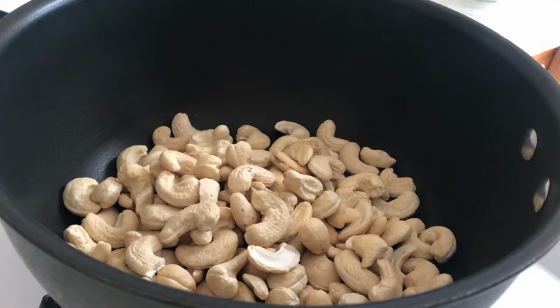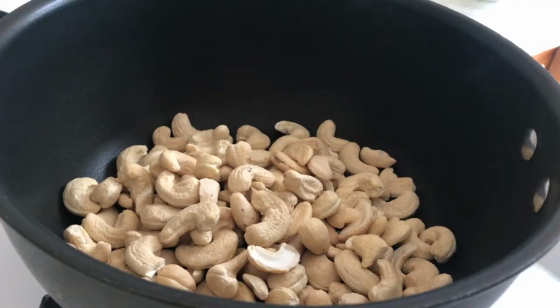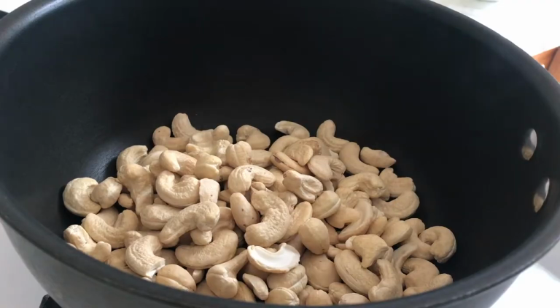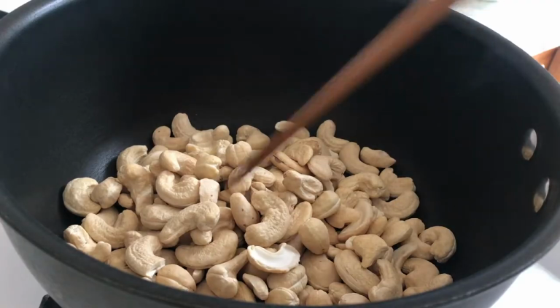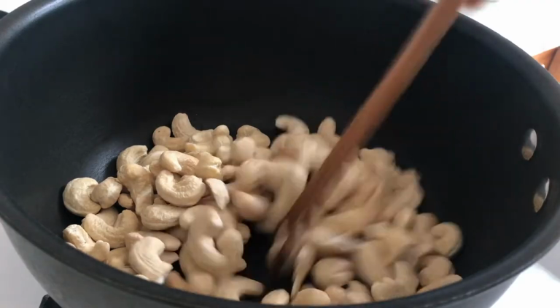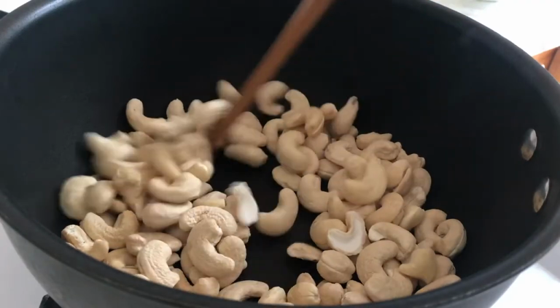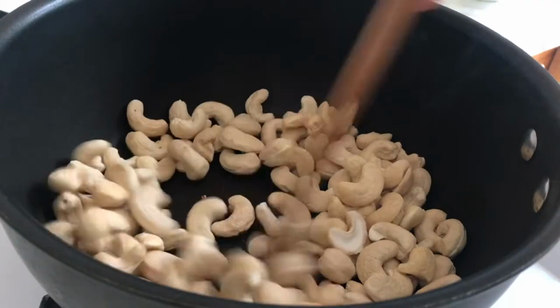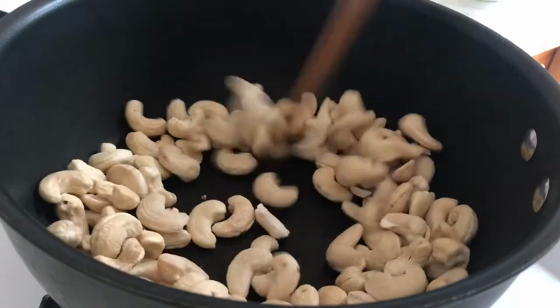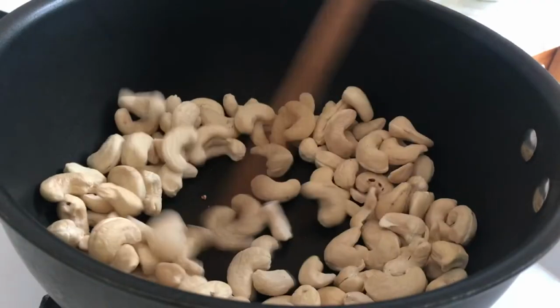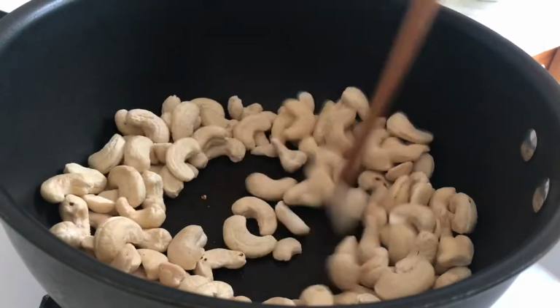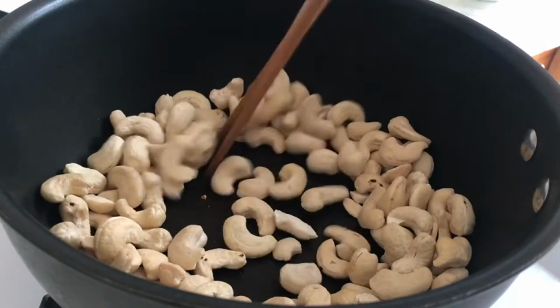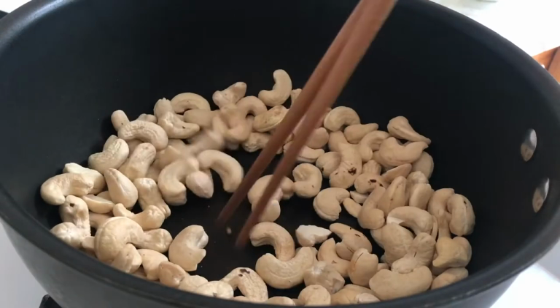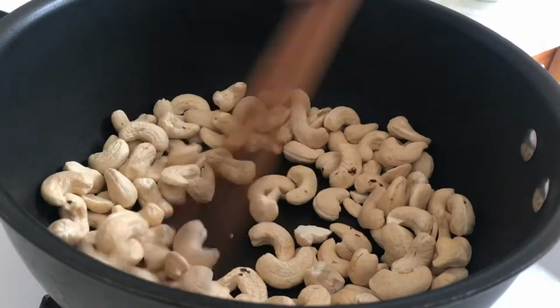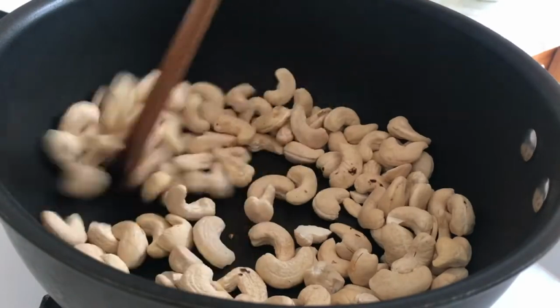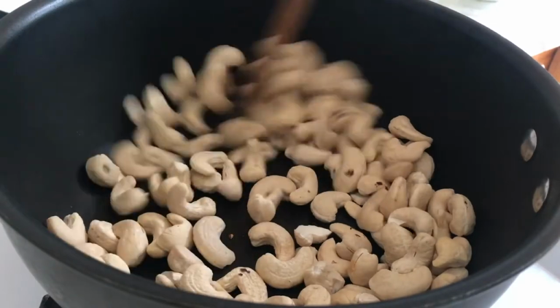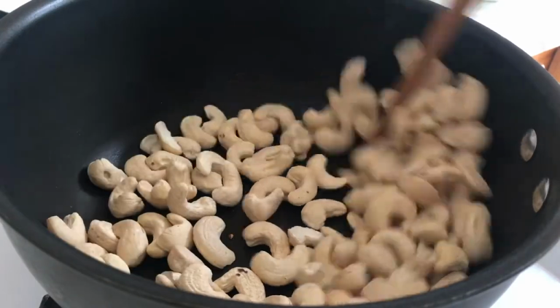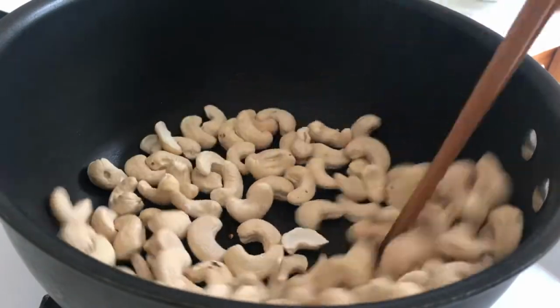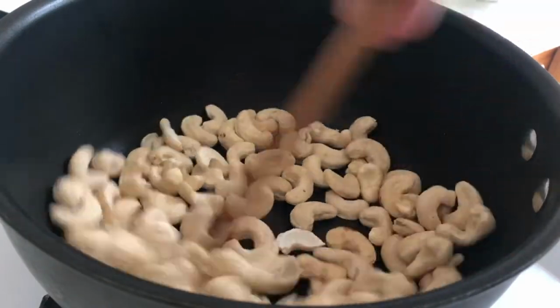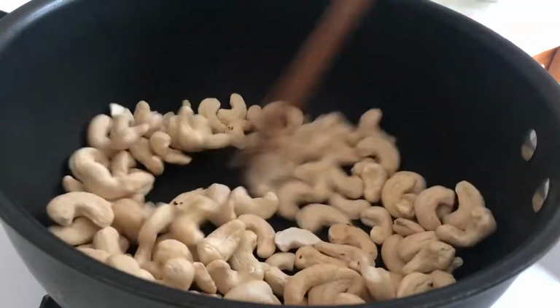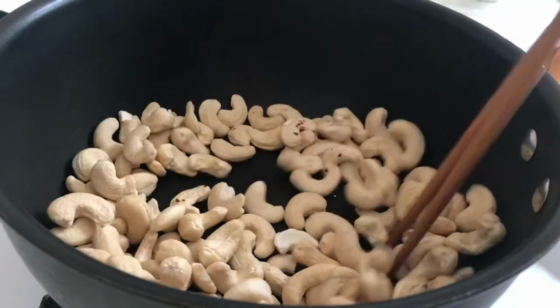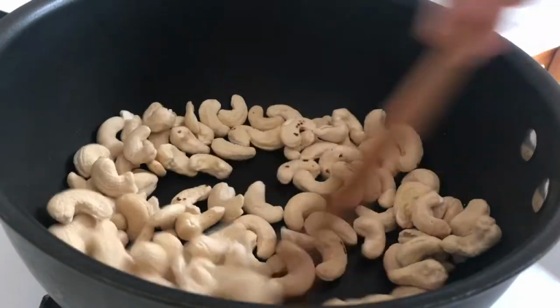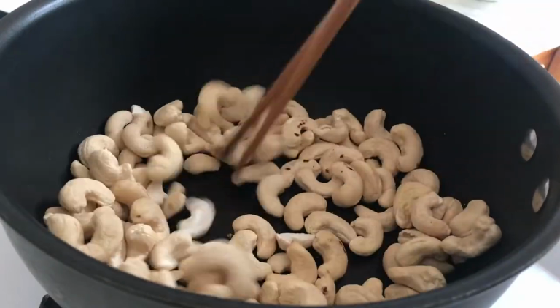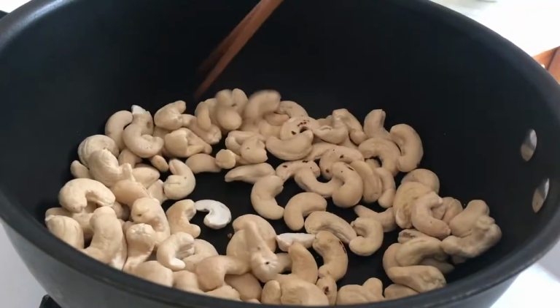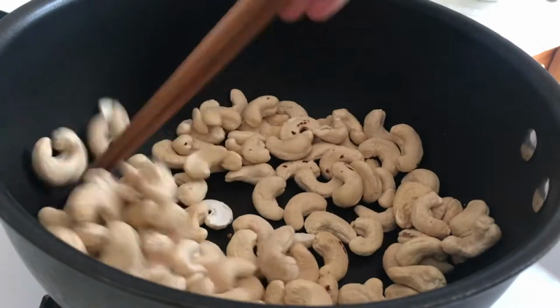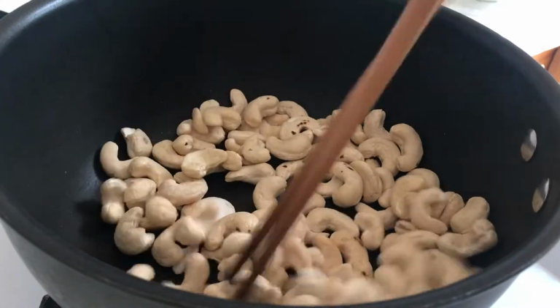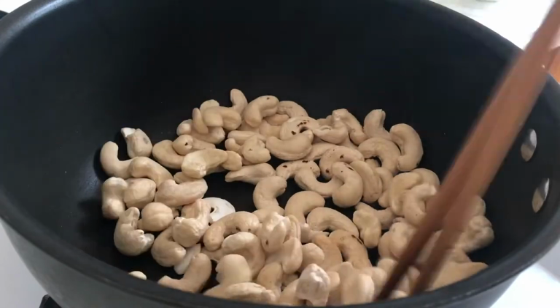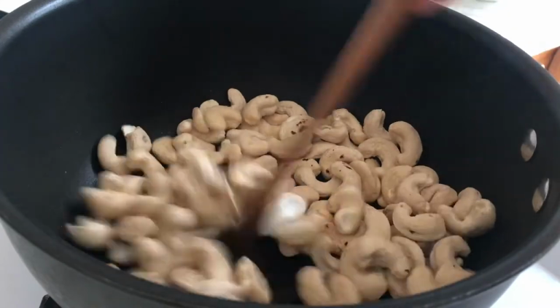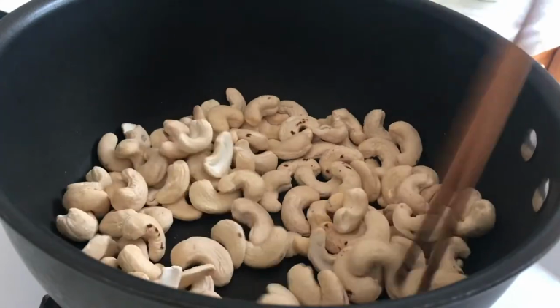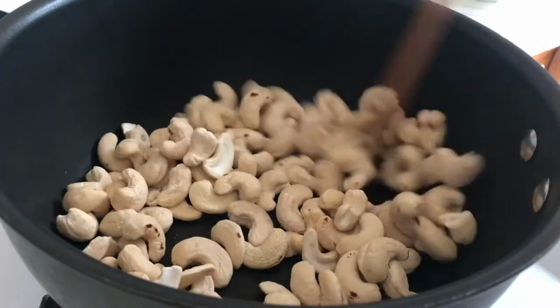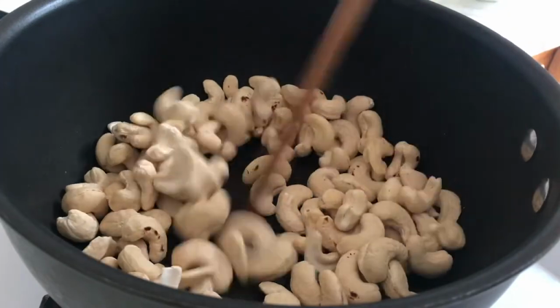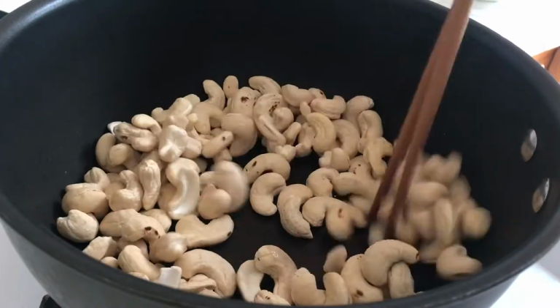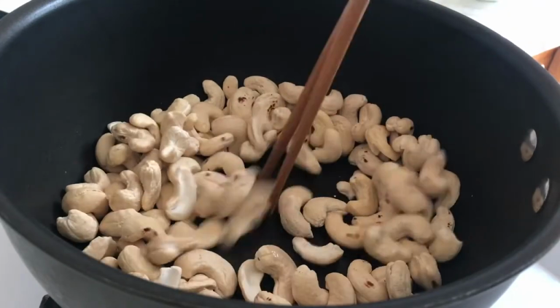With the cashews you have to be very careful because they burn quickly, so you just have to keep stirring.